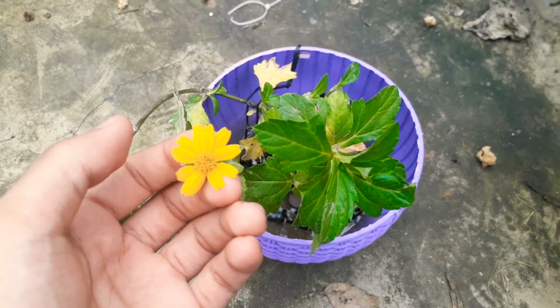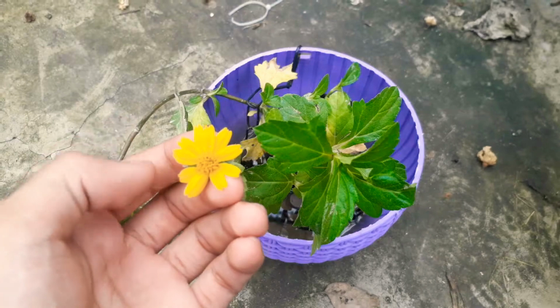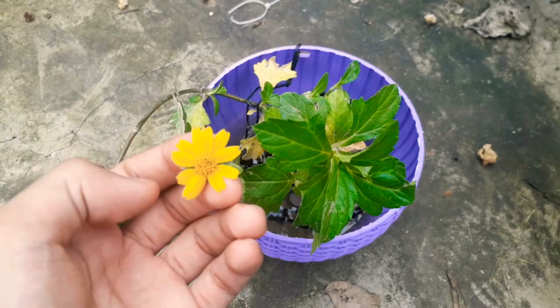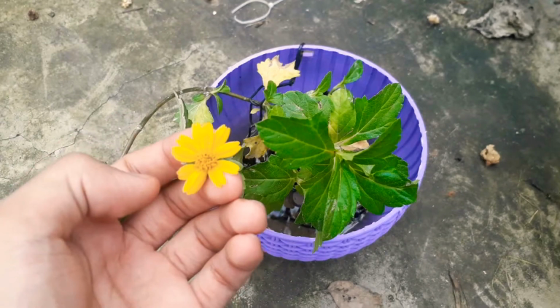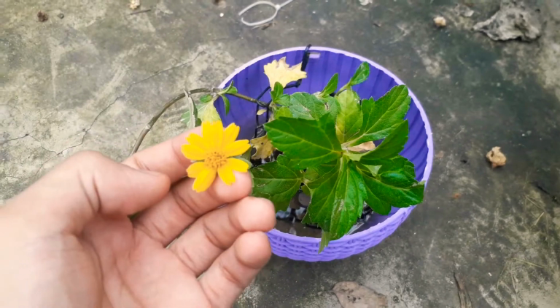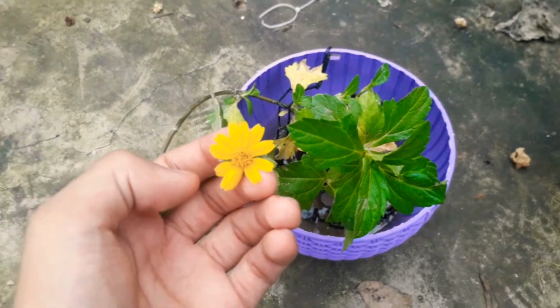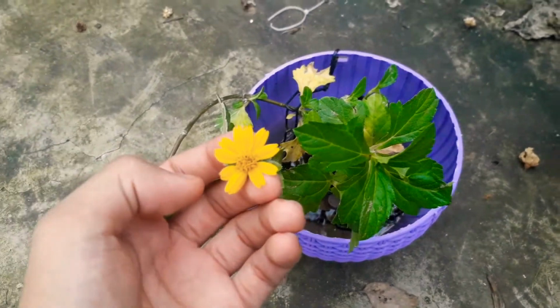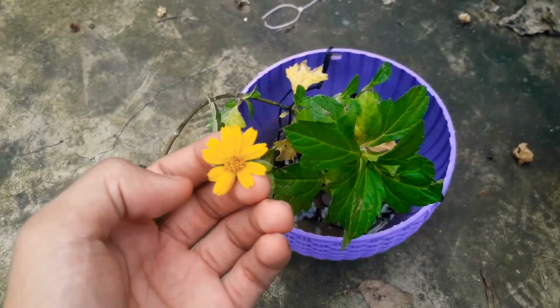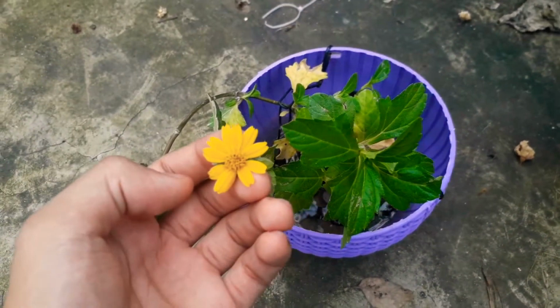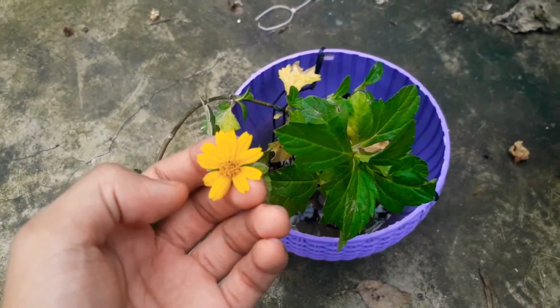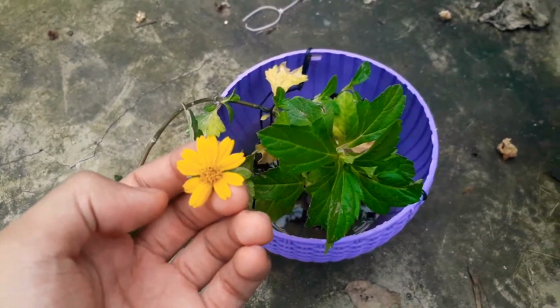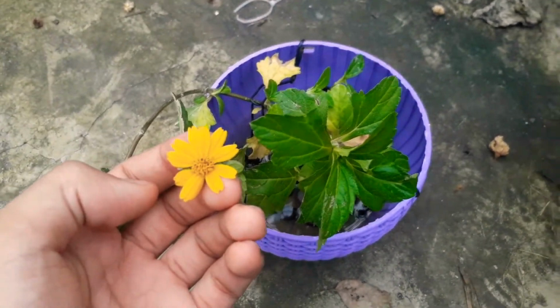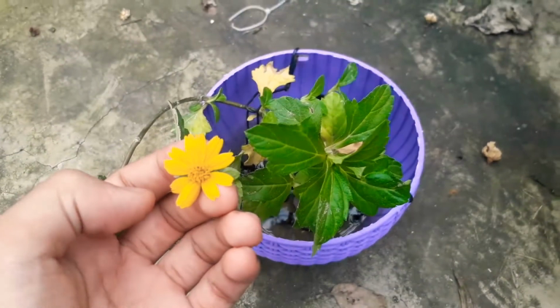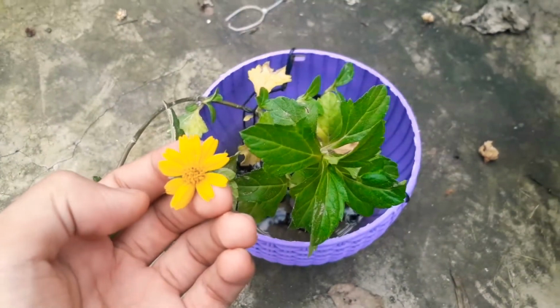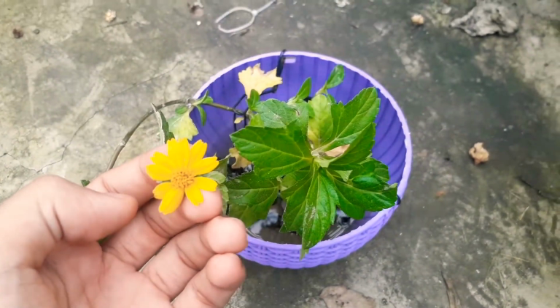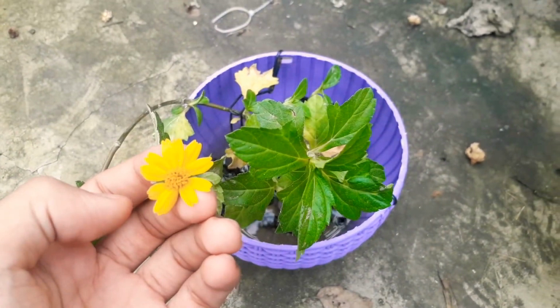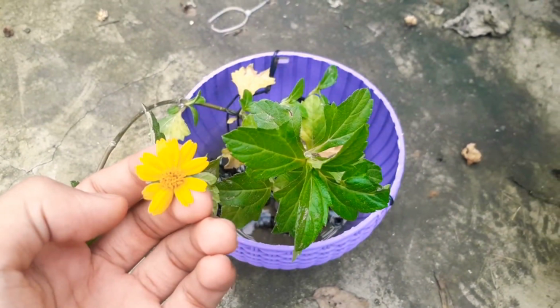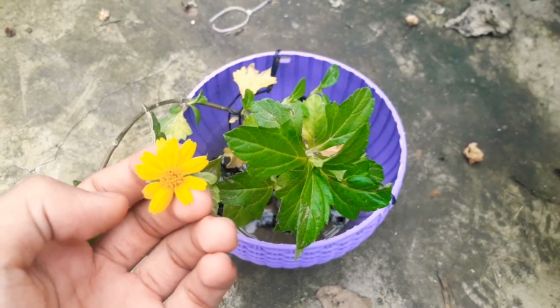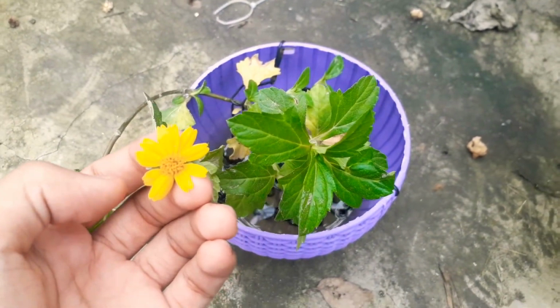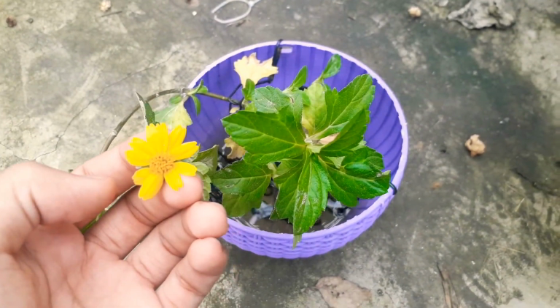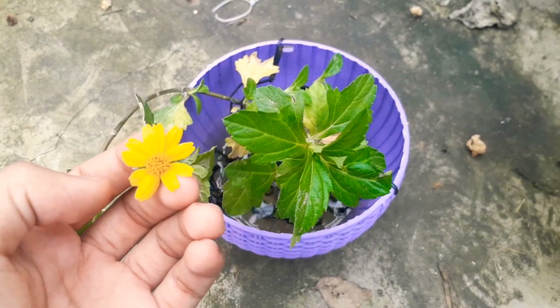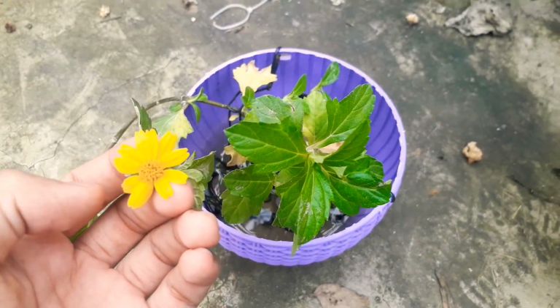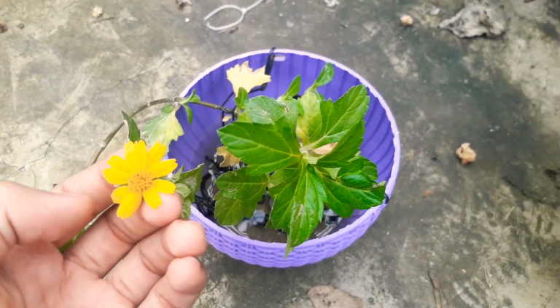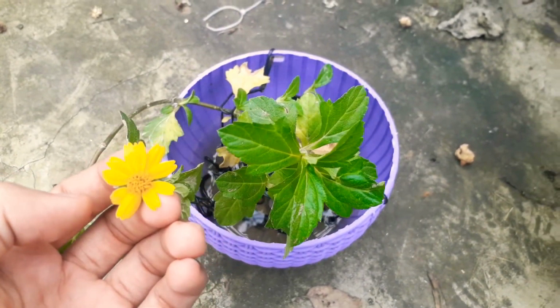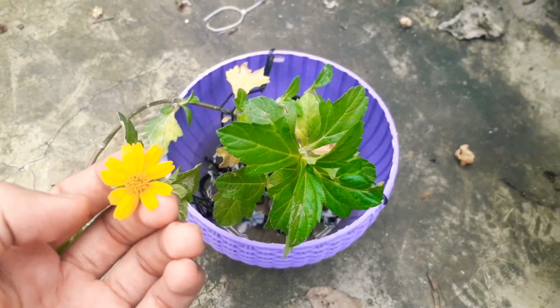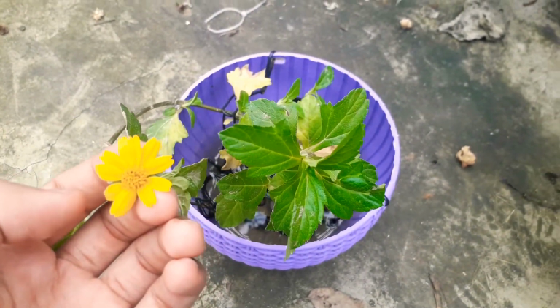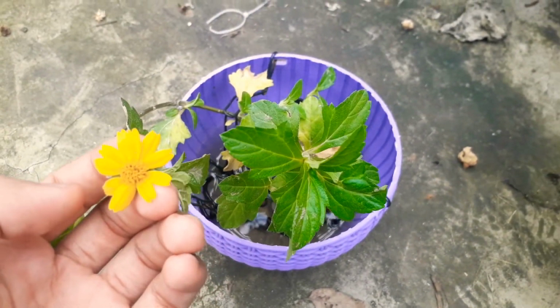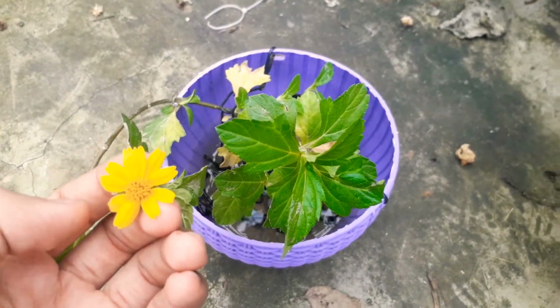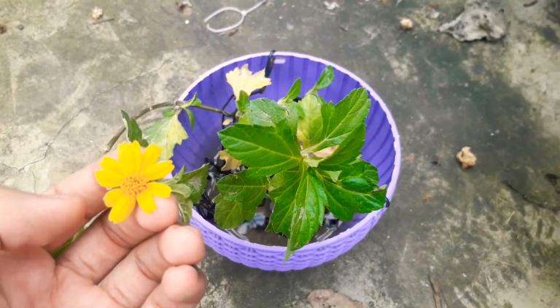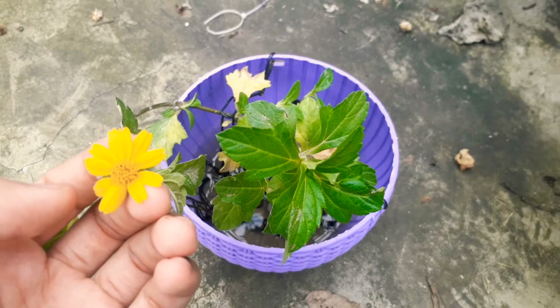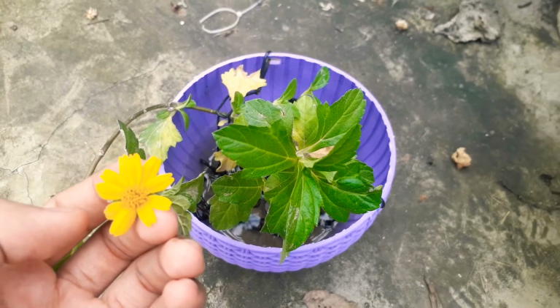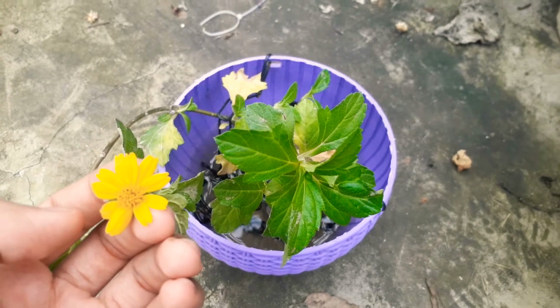Hello everyone, welcome to my organic garden. Today I will talk about Videlia plant care and propagation.